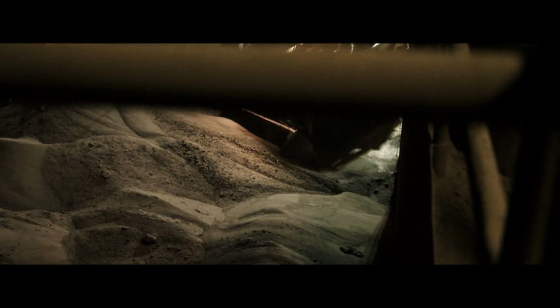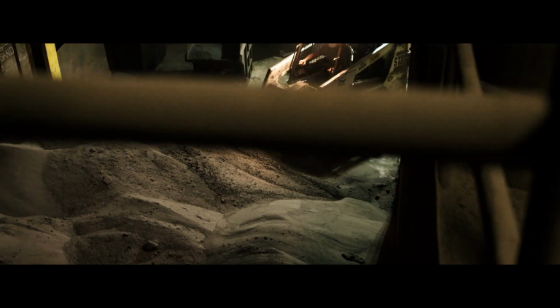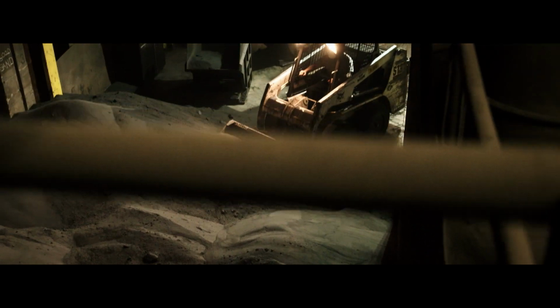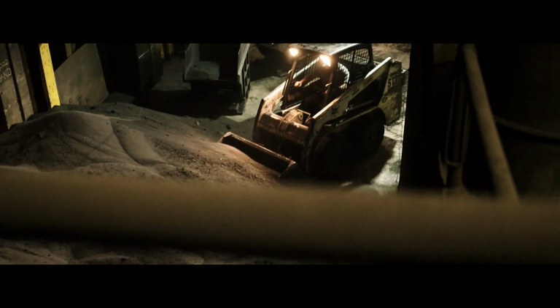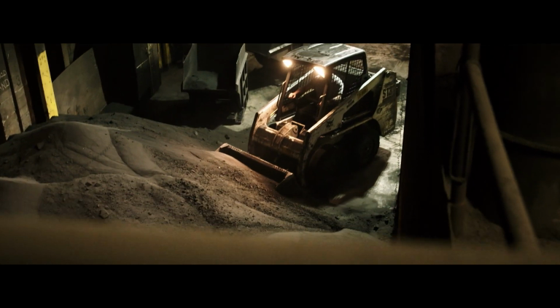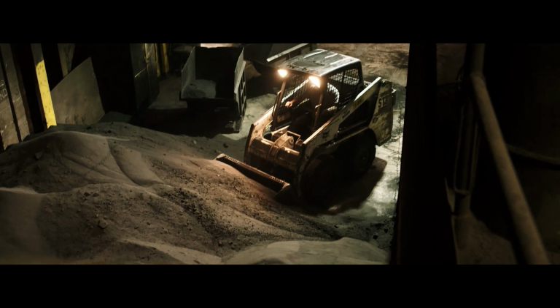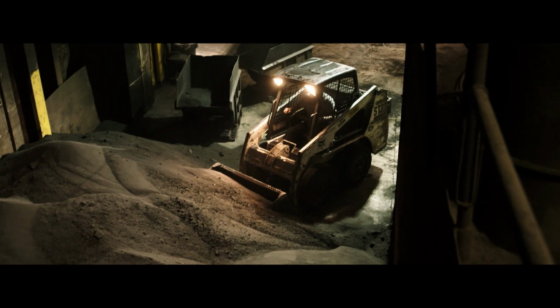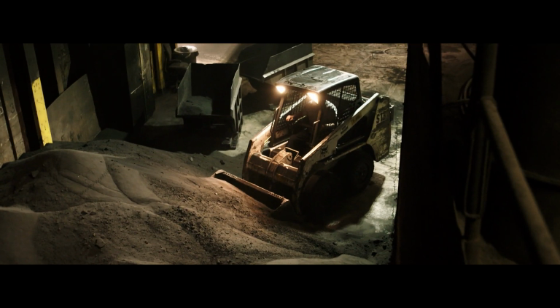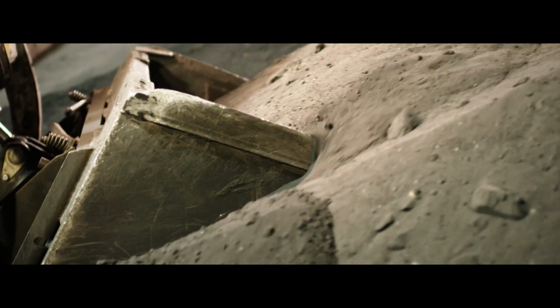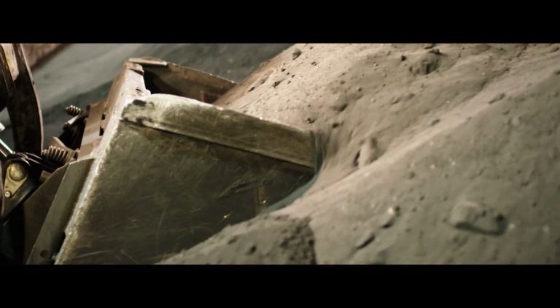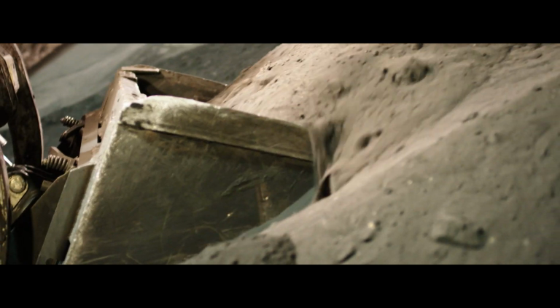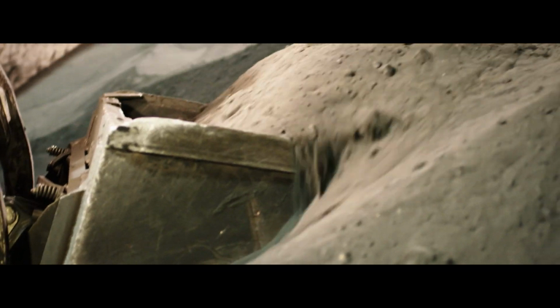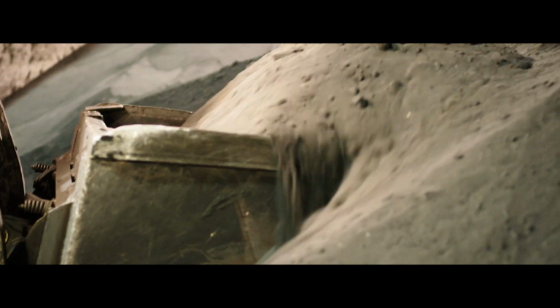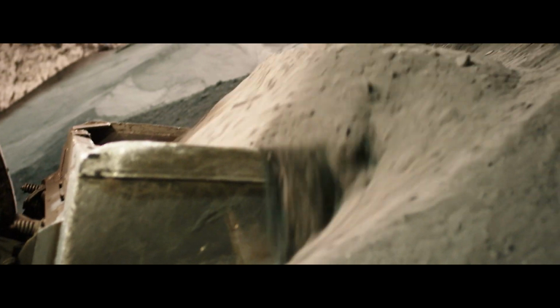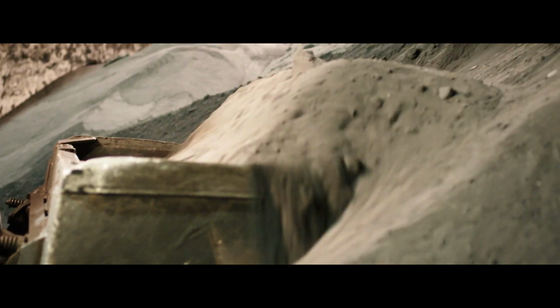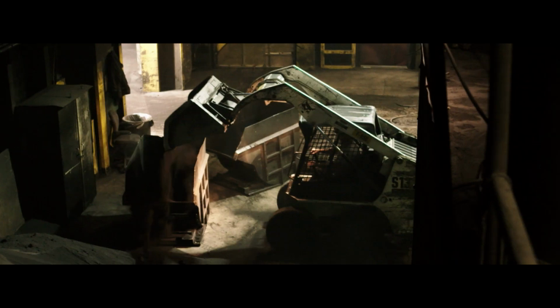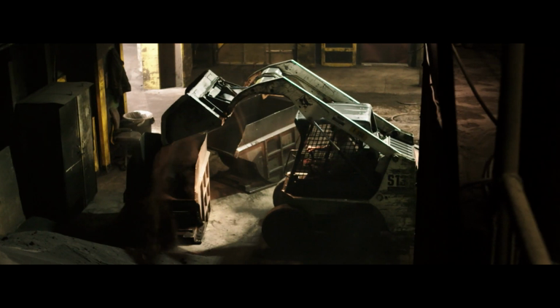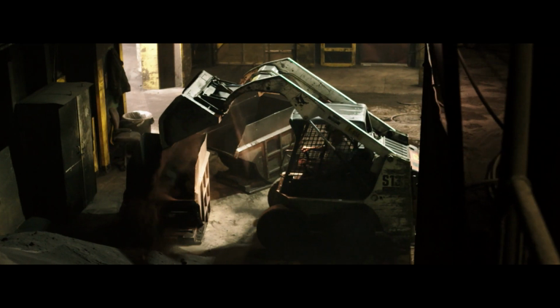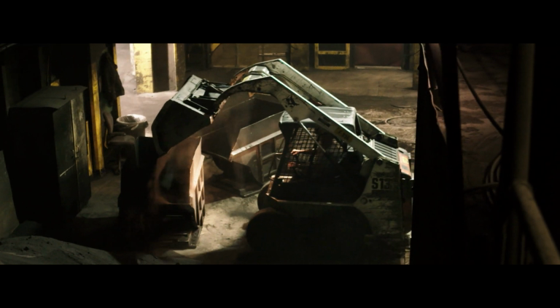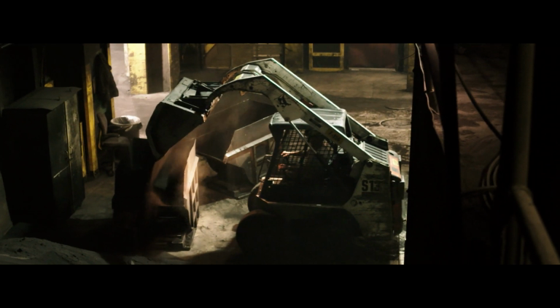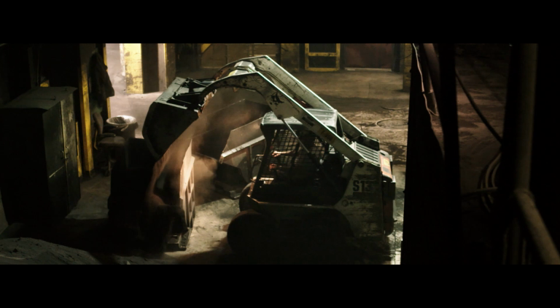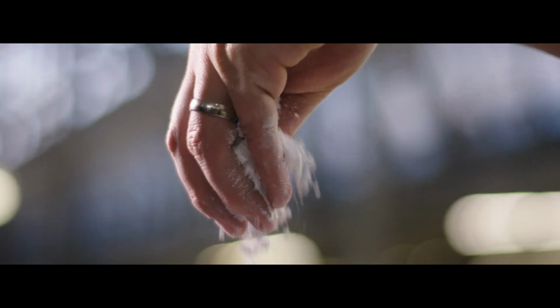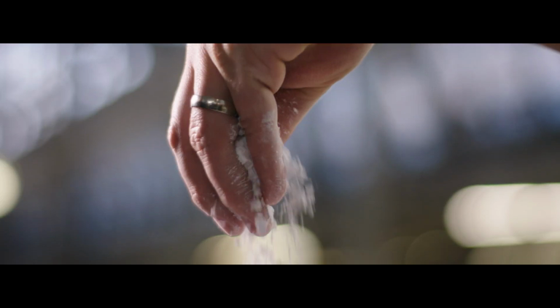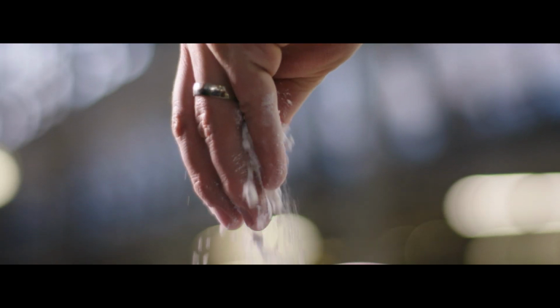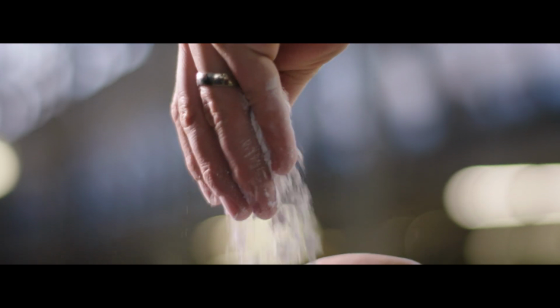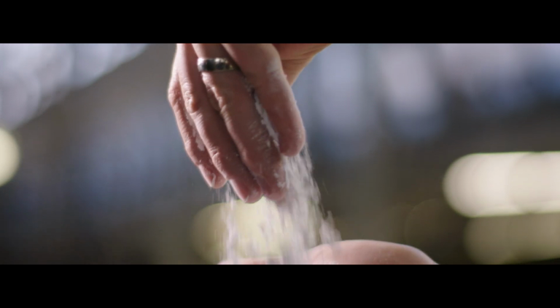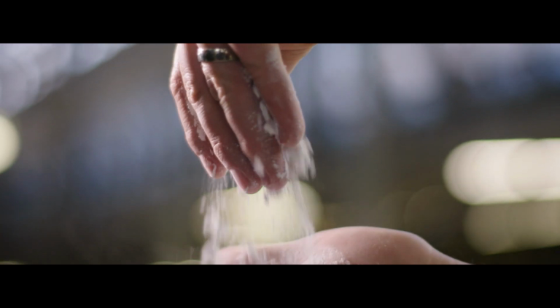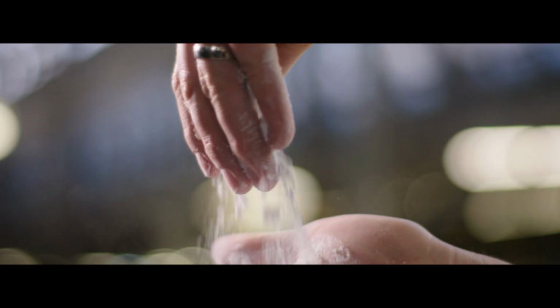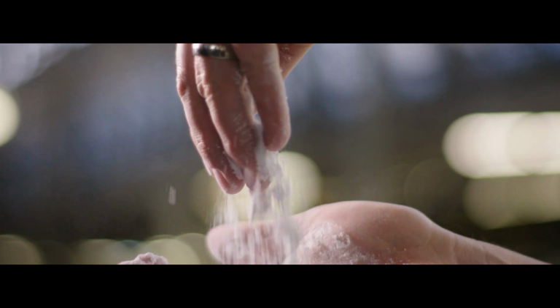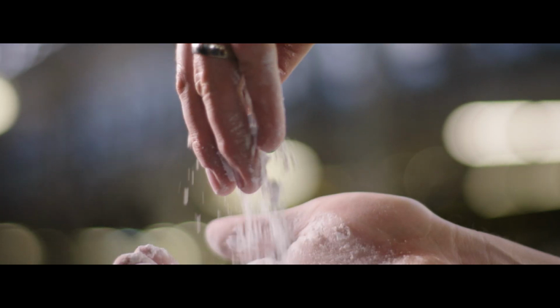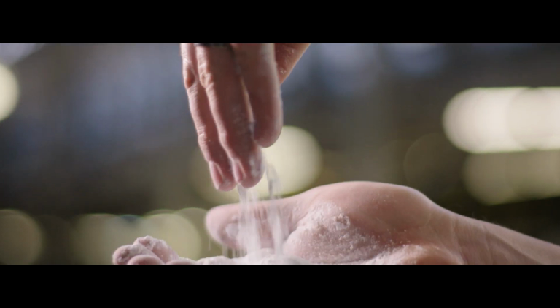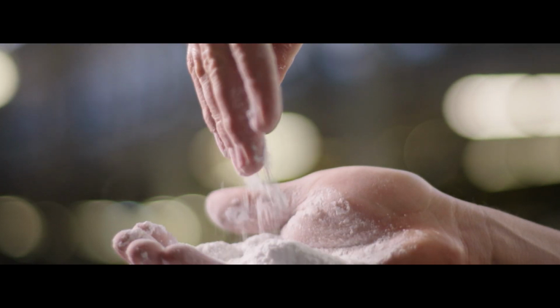Imagine this: dust. It's going to the landfill. You say, yeah, that sounds about right. But no — dust. We could make this amazing tile.